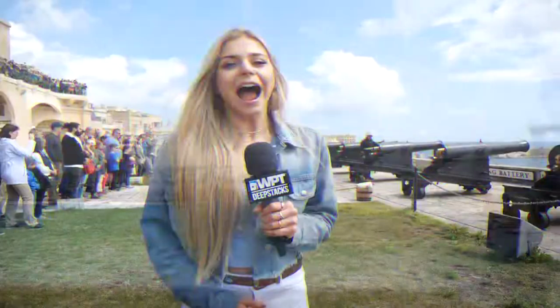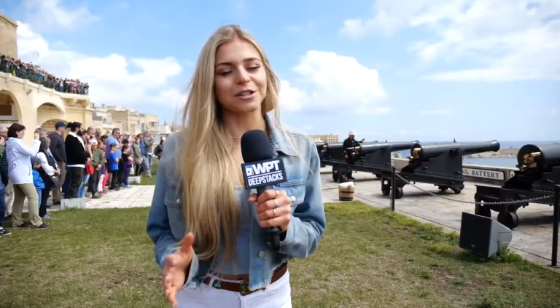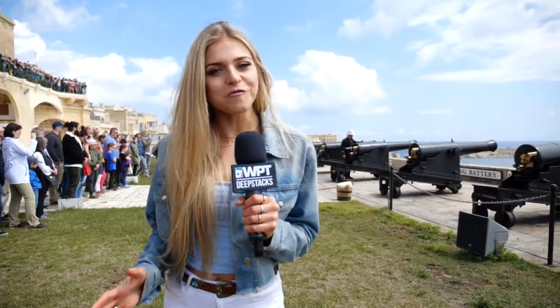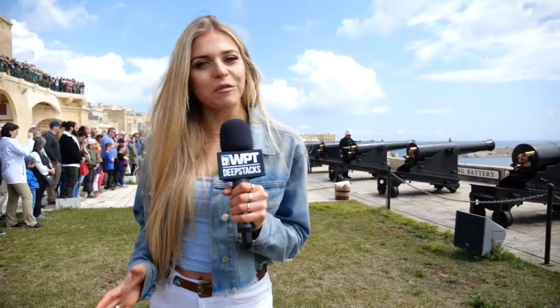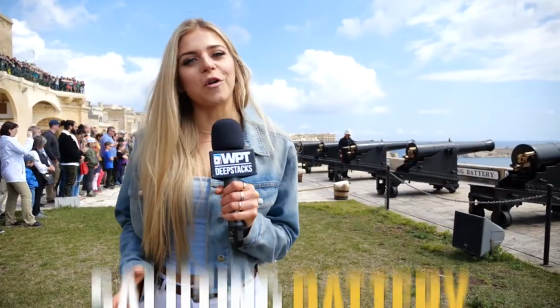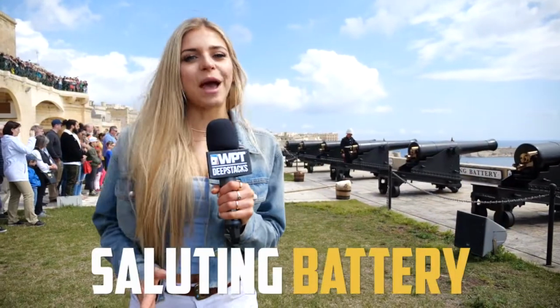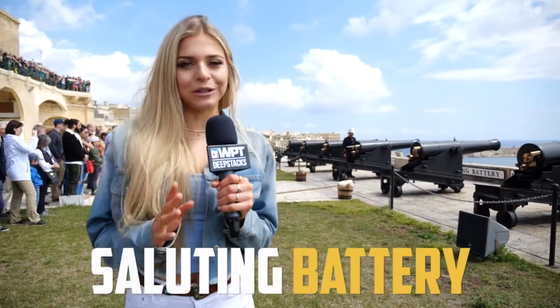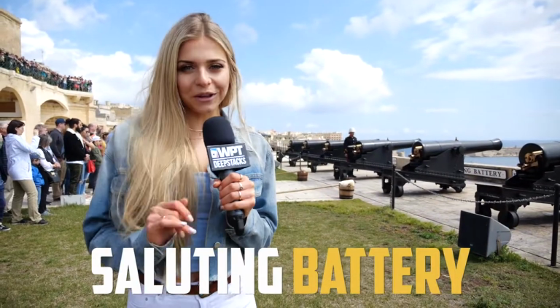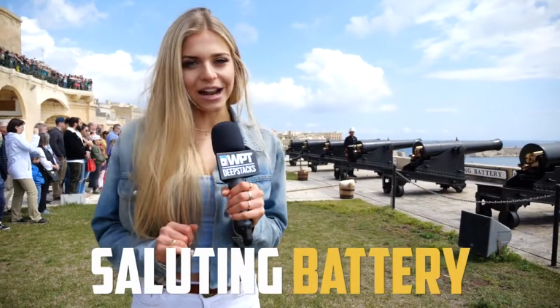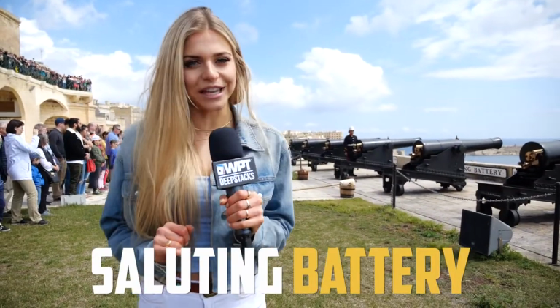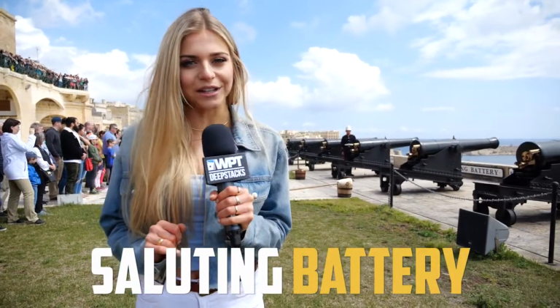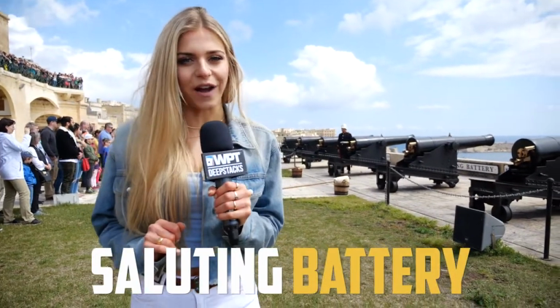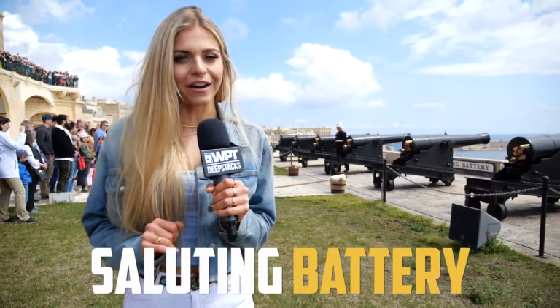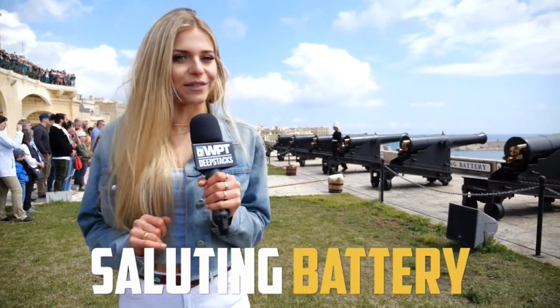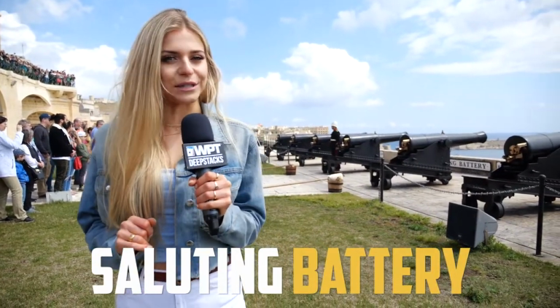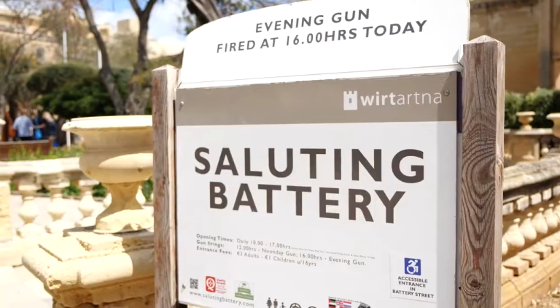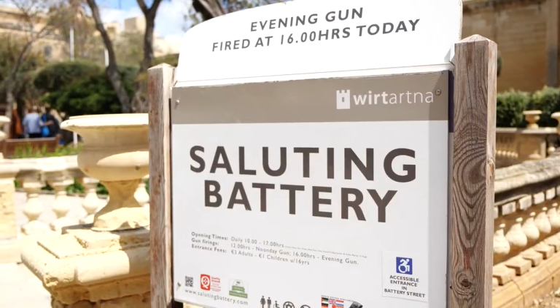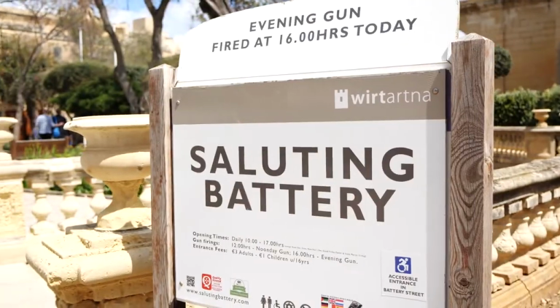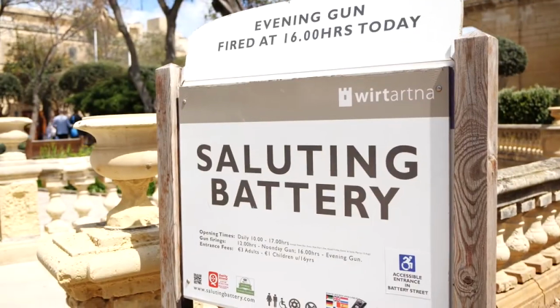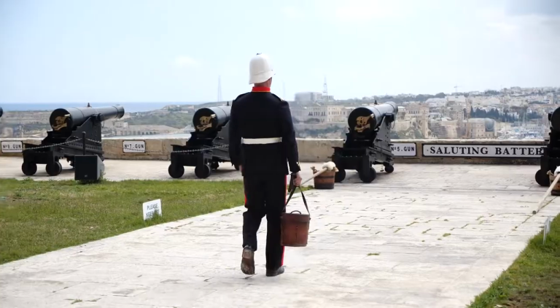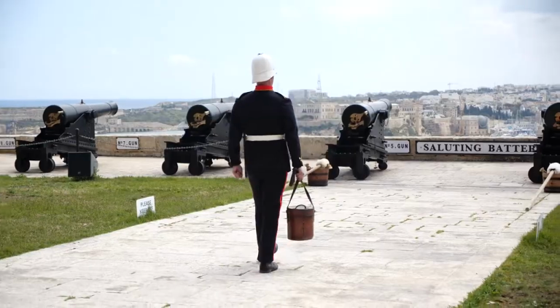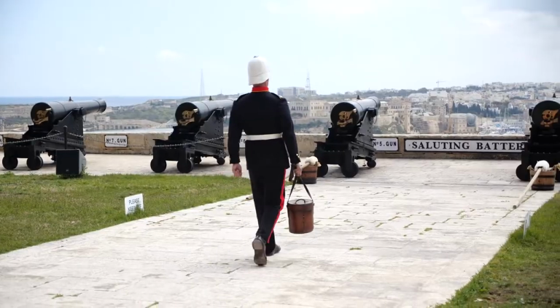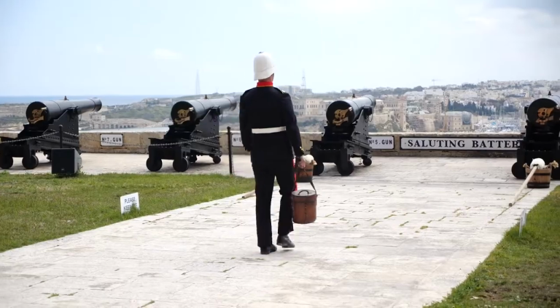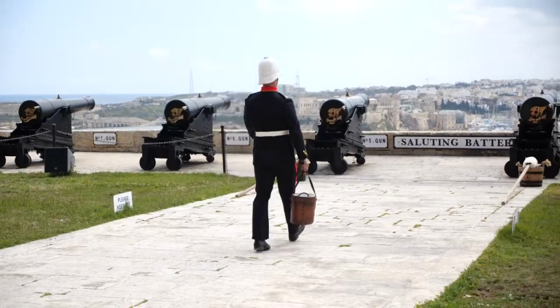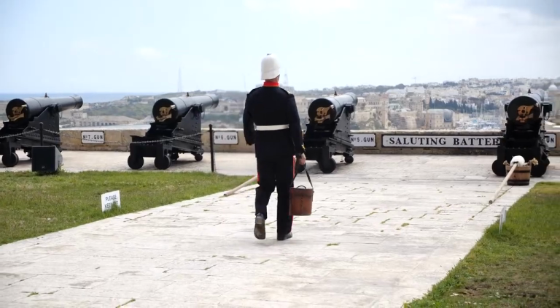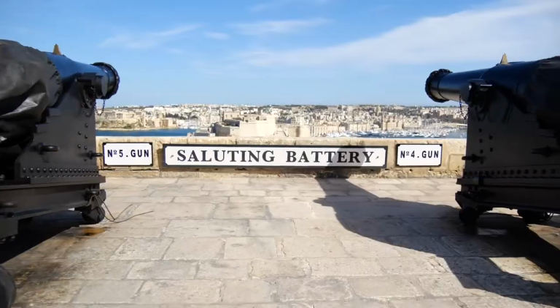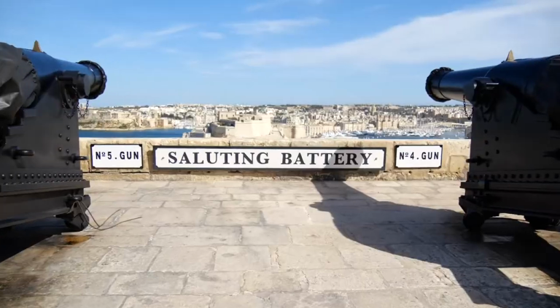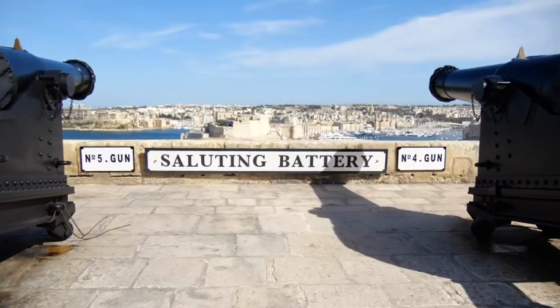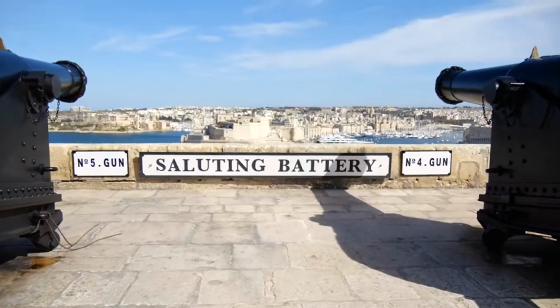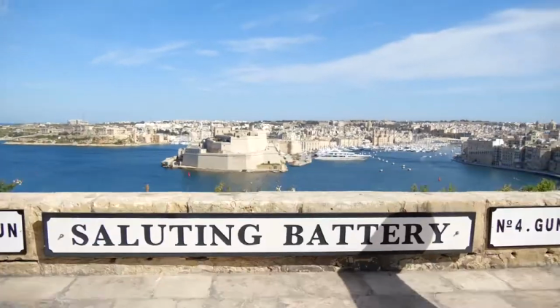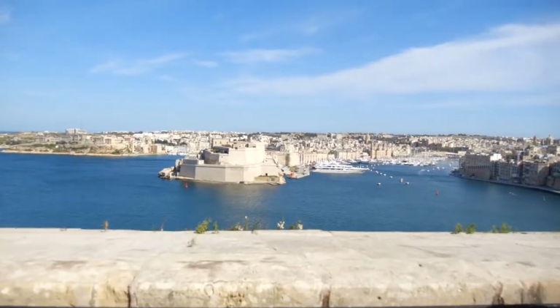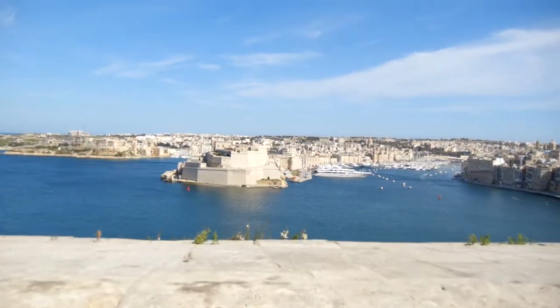At 12pm and 4pm, you can catch the cannons firing at the saluting battery. Originally, these were fired to welcome ships coming into the harbour.